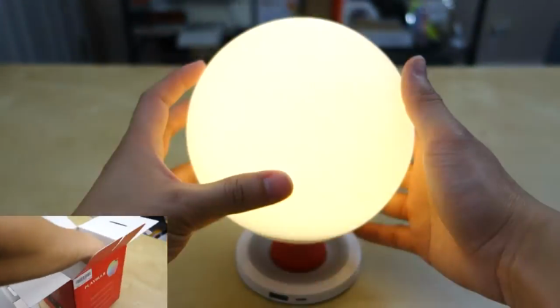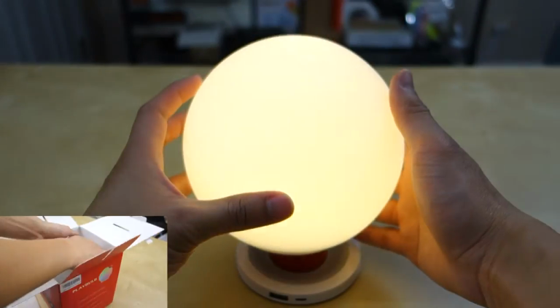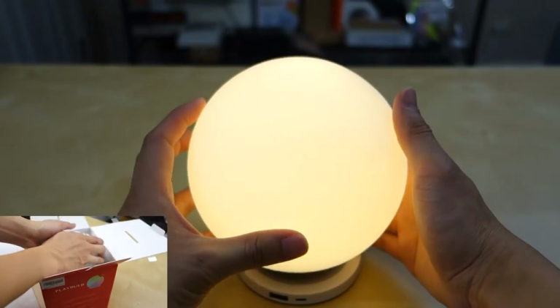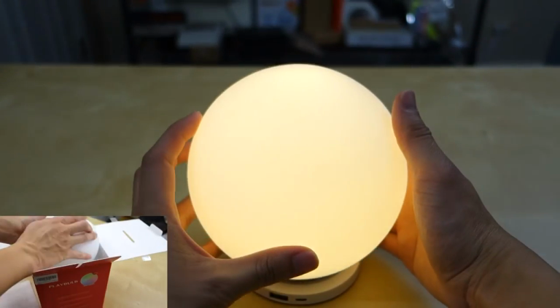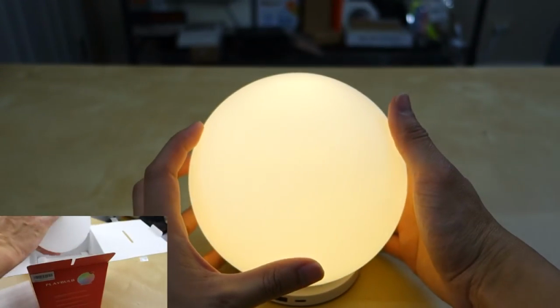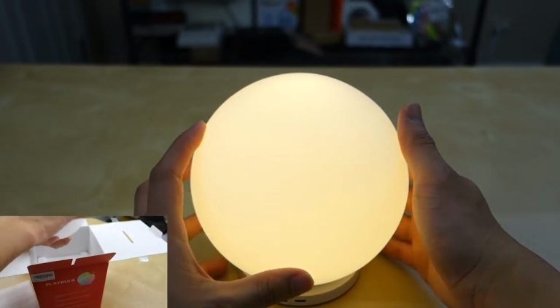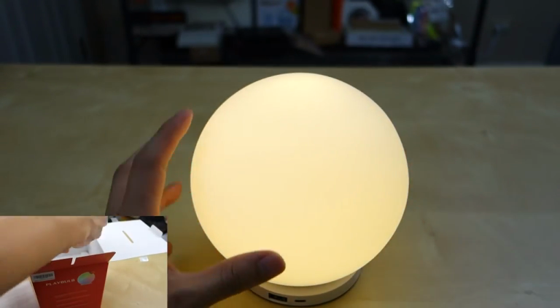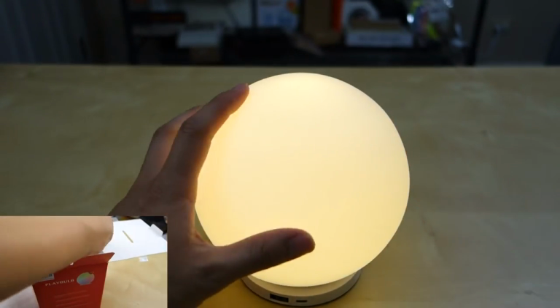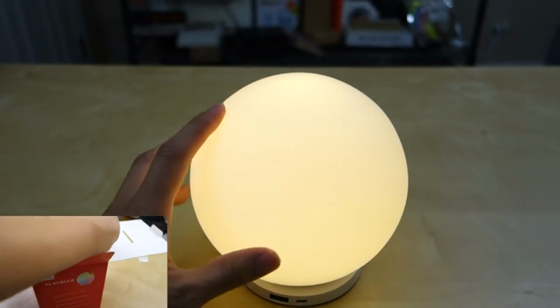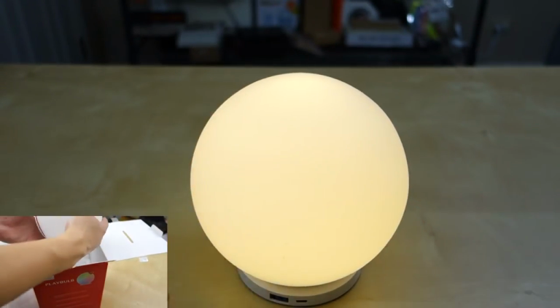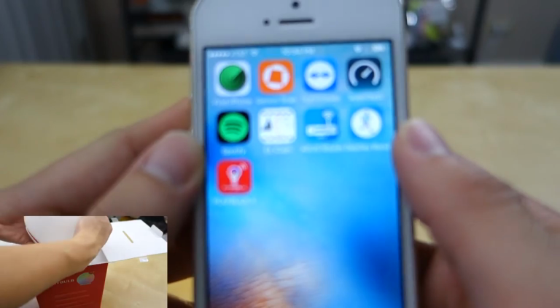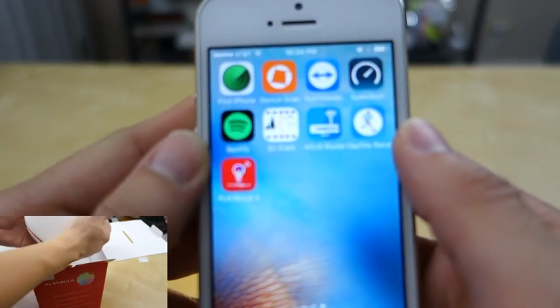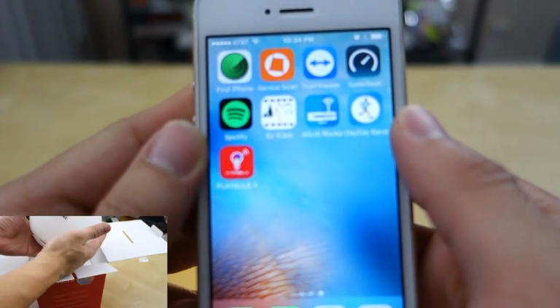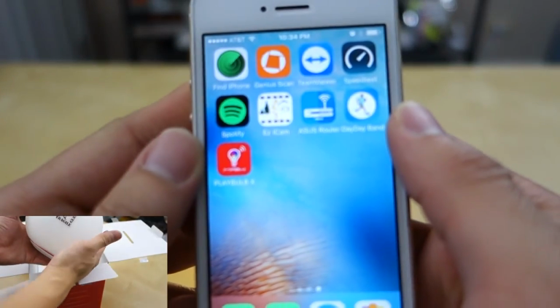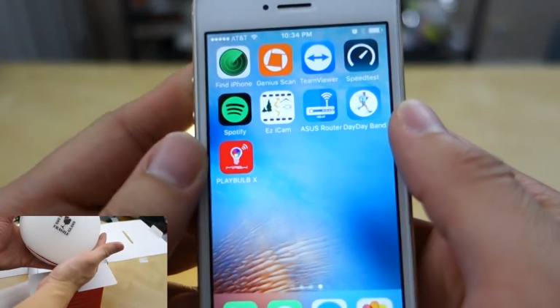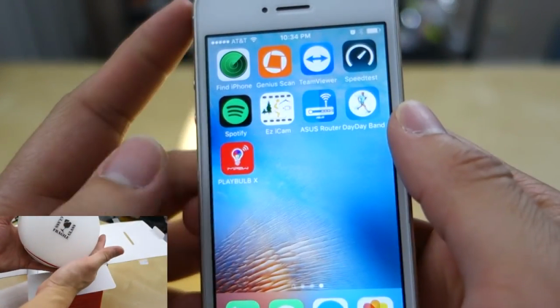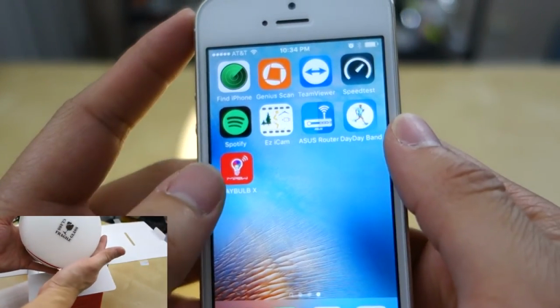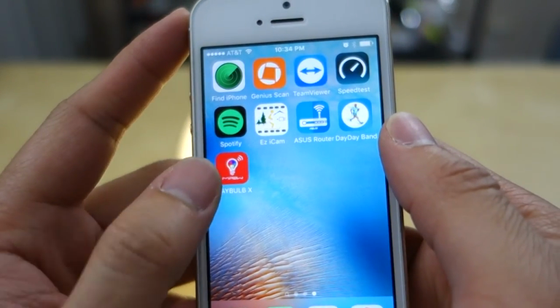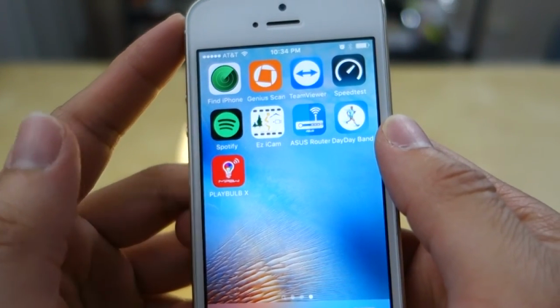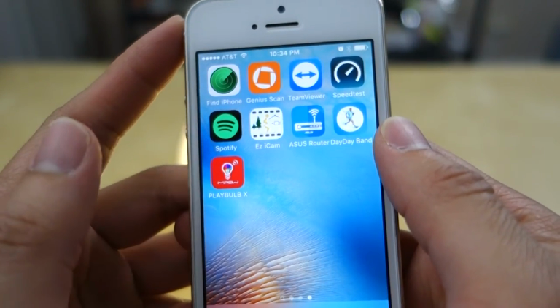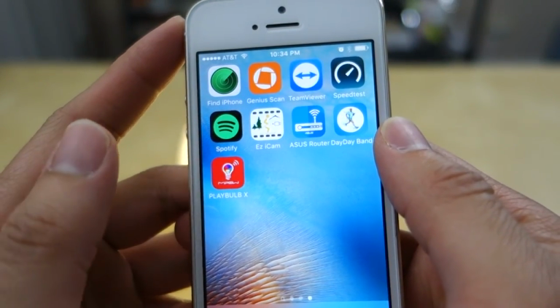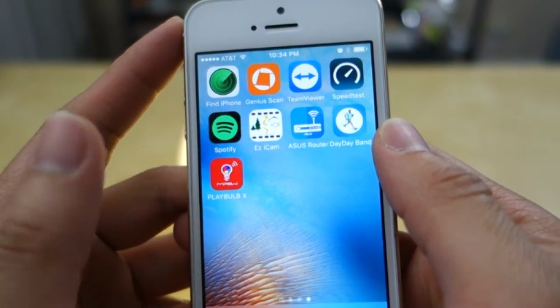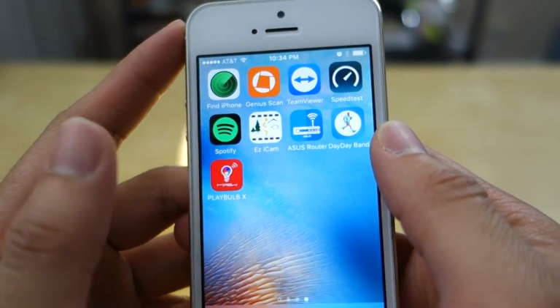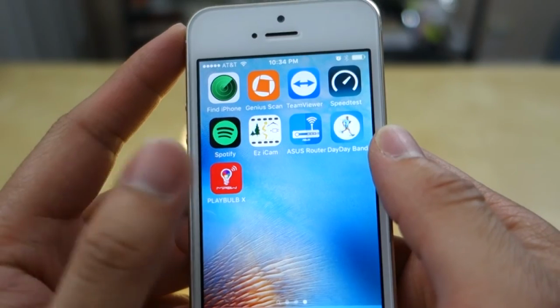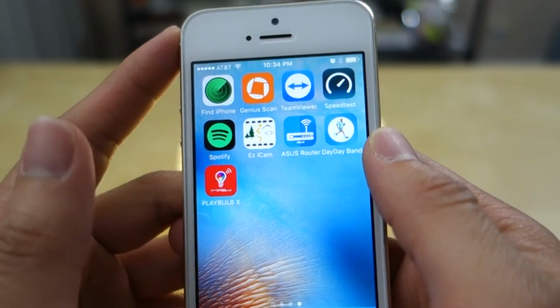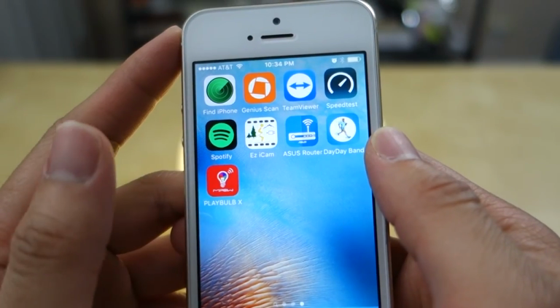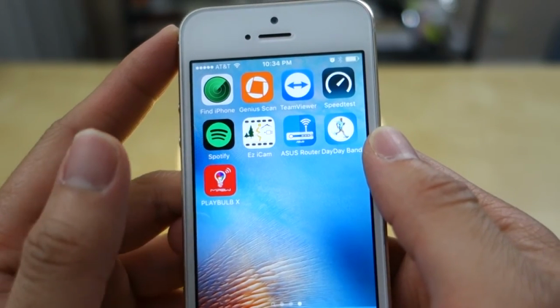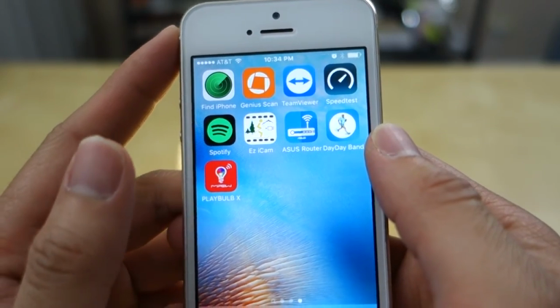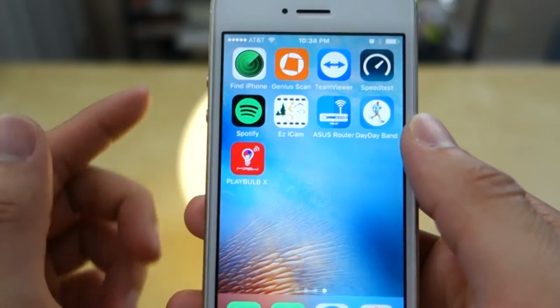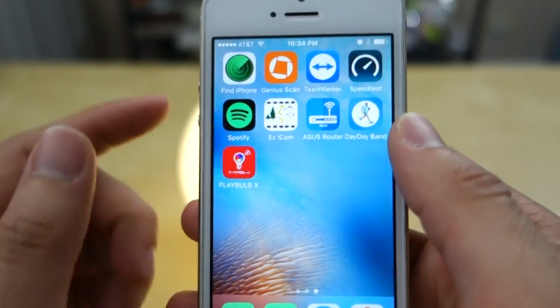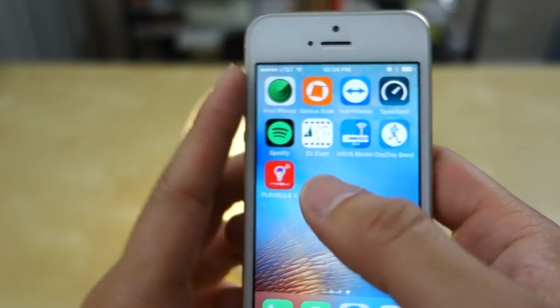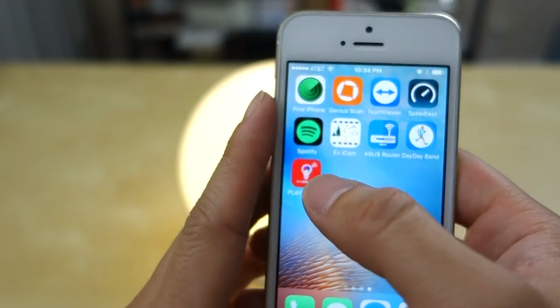When it's on, you can control it via the app. The app you need is called Playball X, and that's the app you use to control the light.